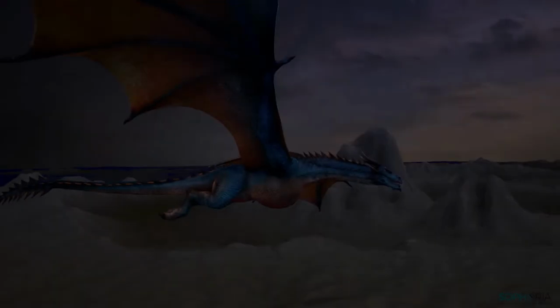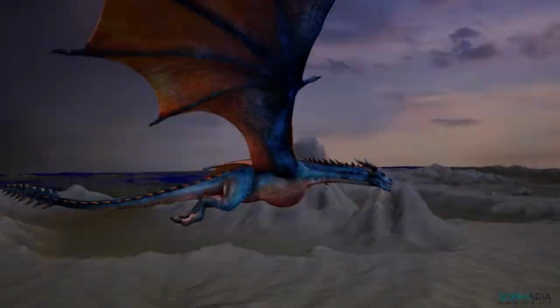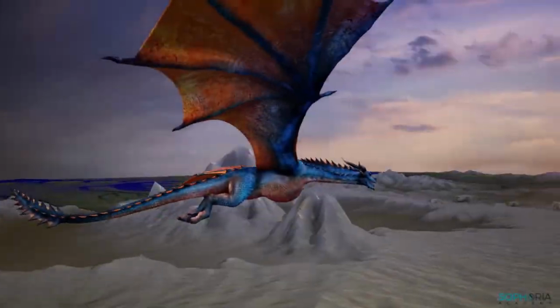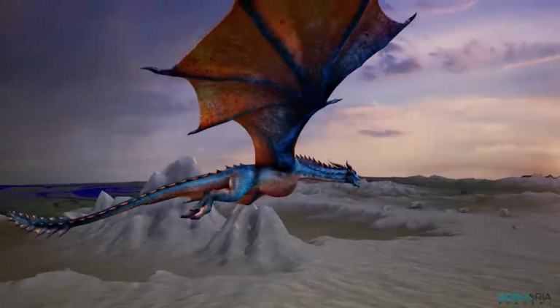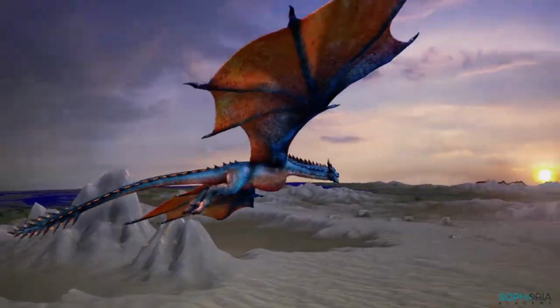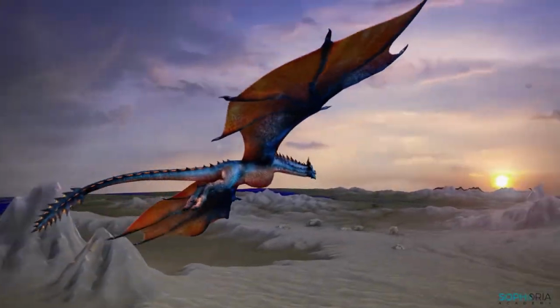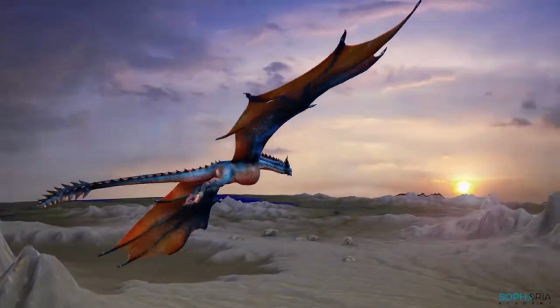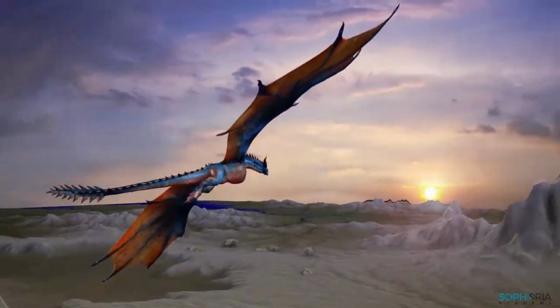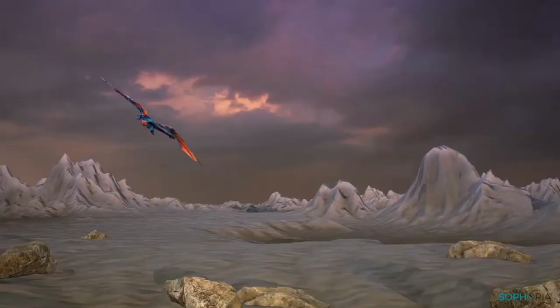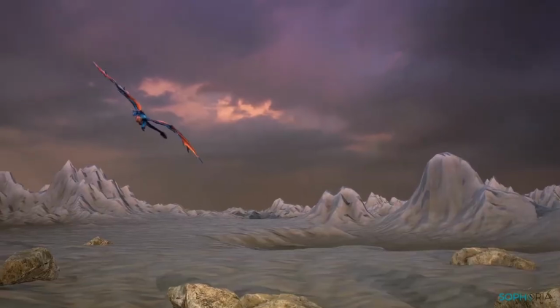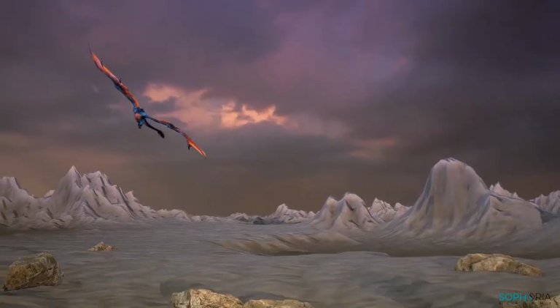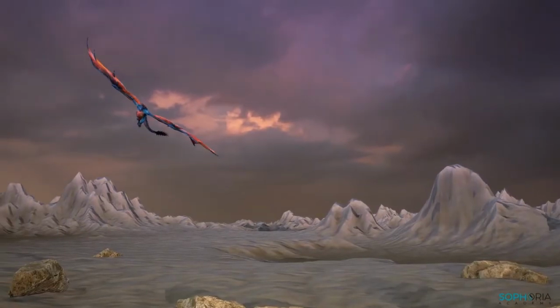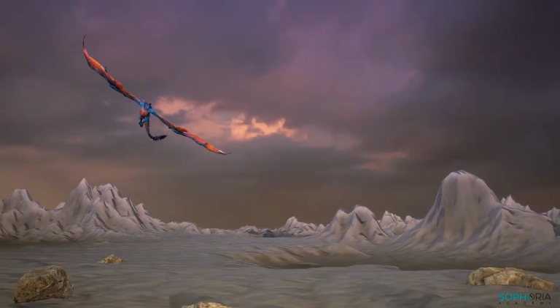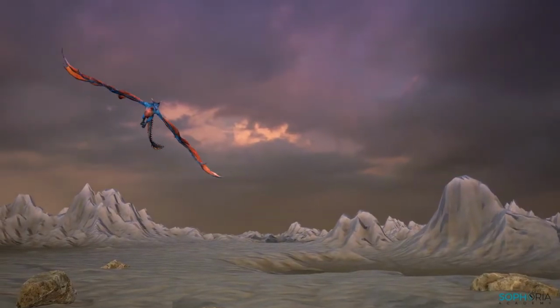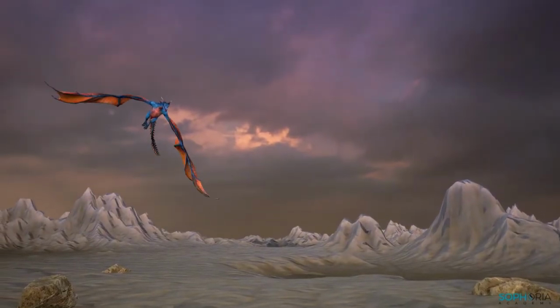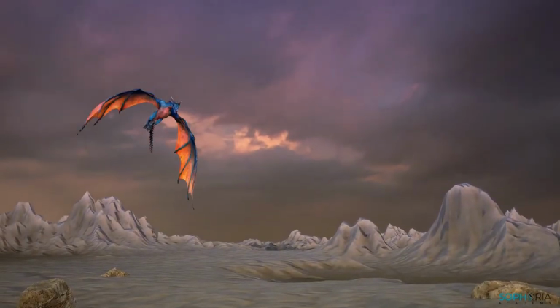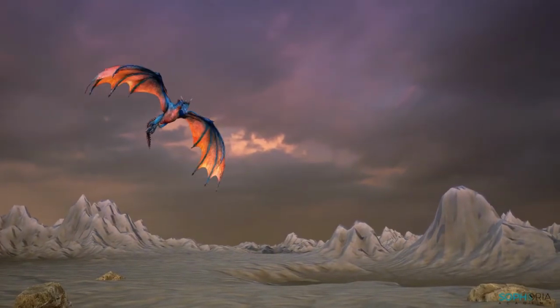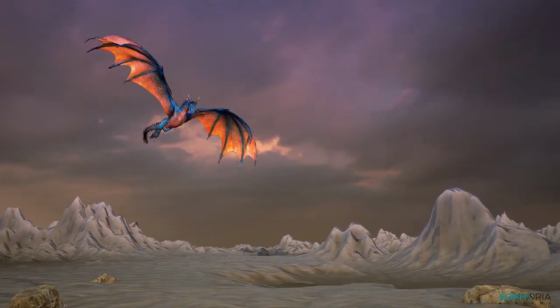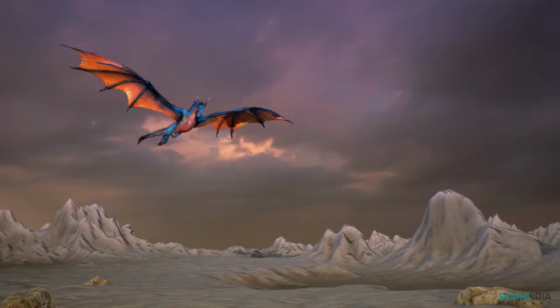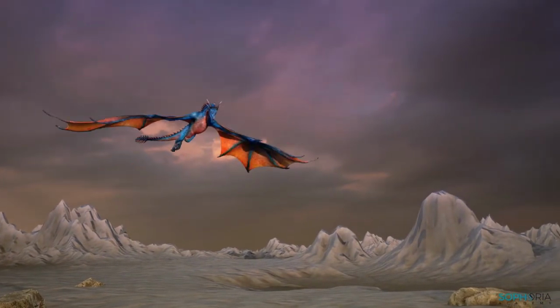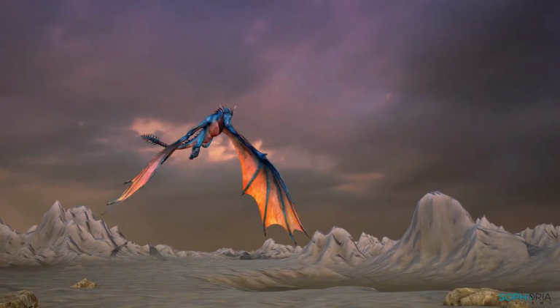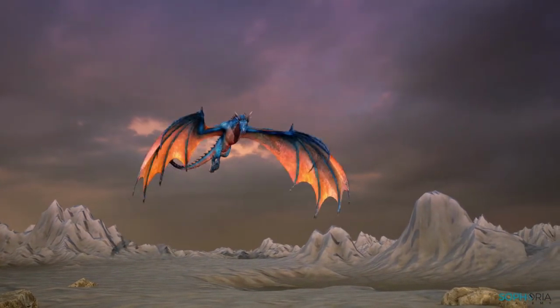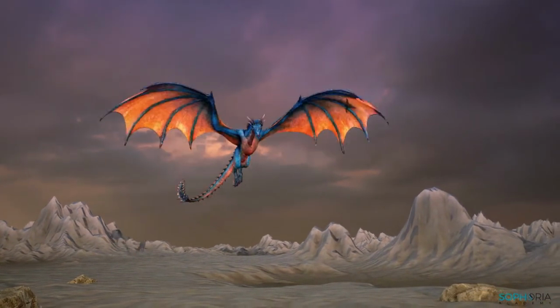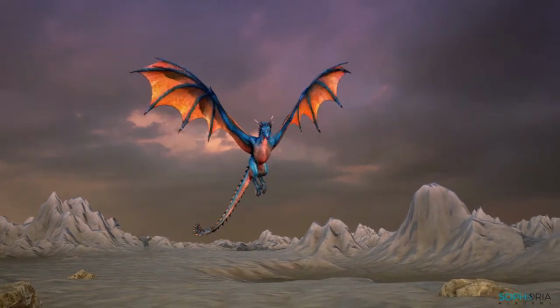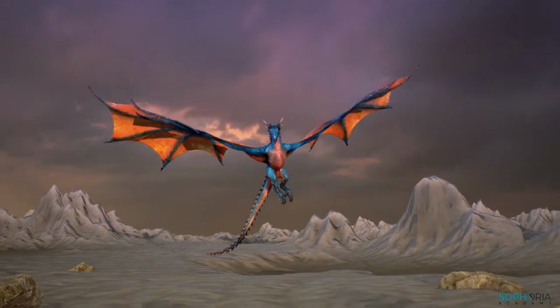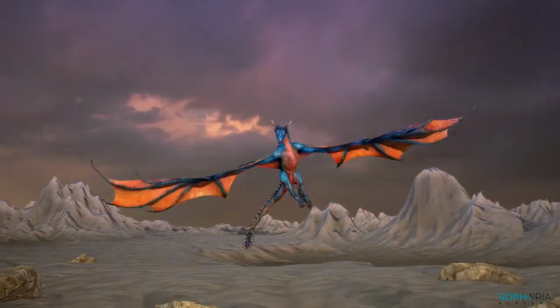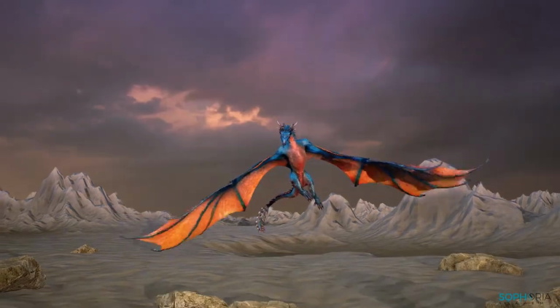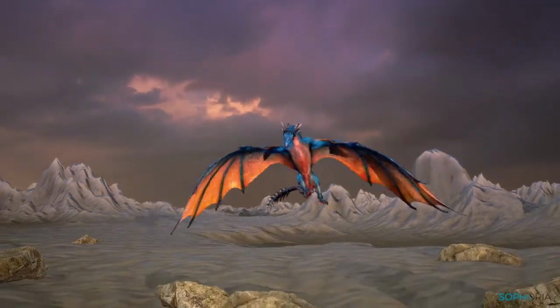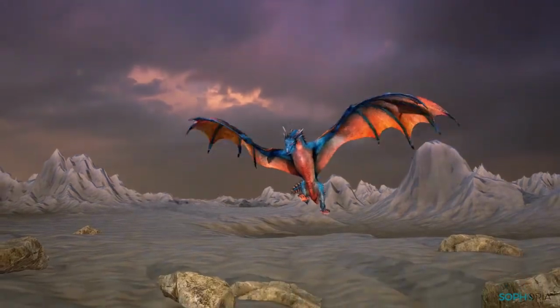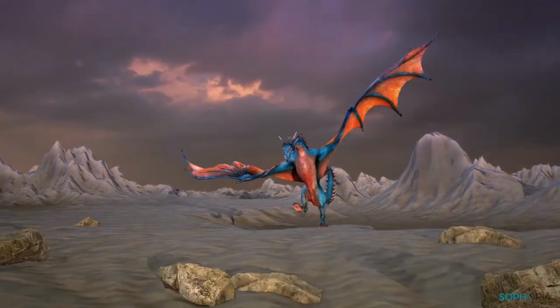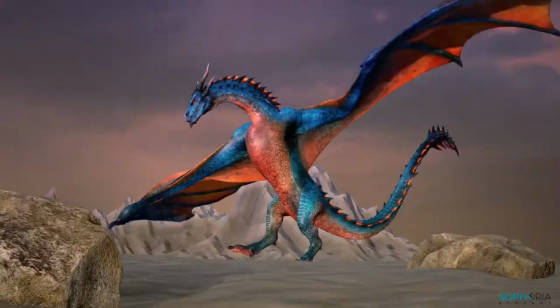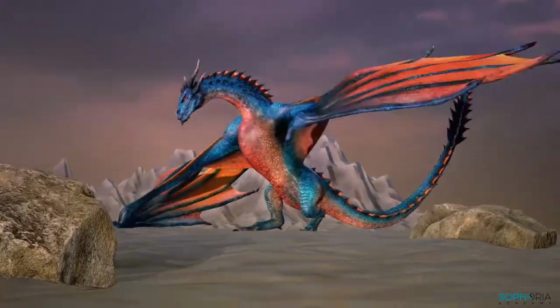Hello and welcome to the Sephora Academy Dragon Animation Masterclass with me, your instructor, Jonathan Simmons.